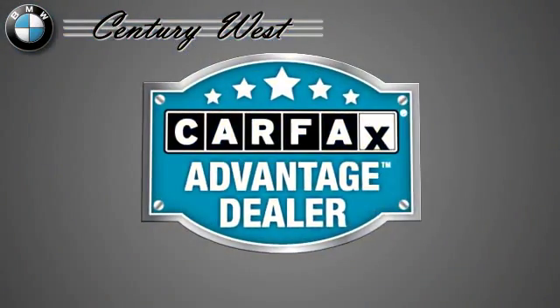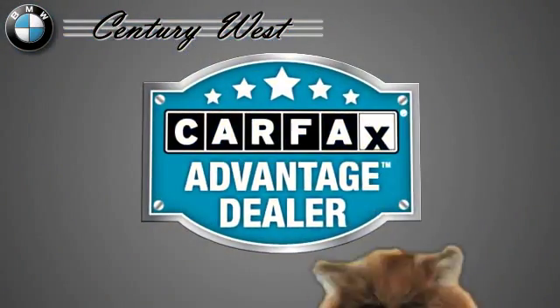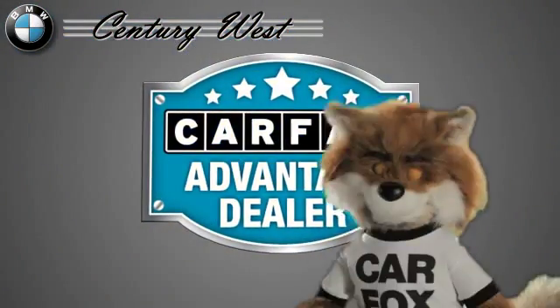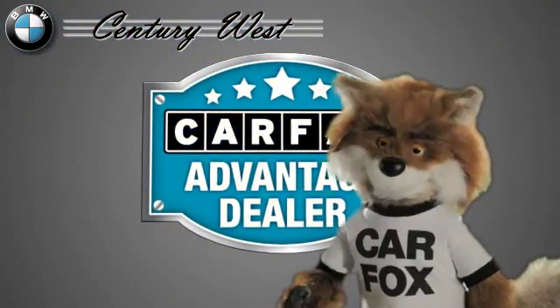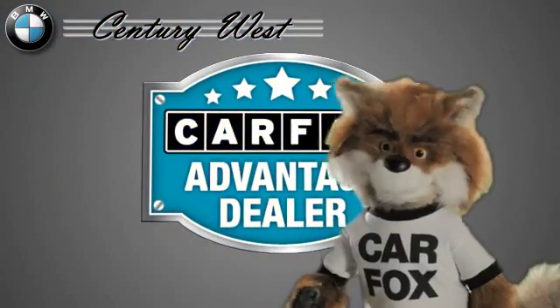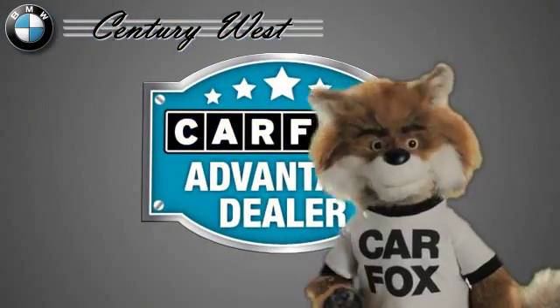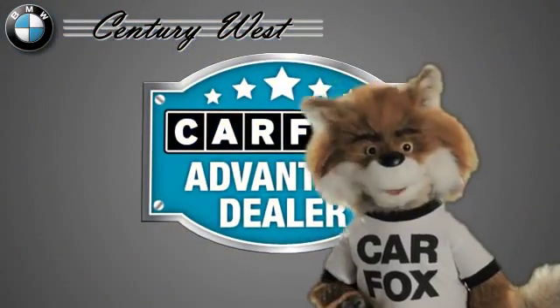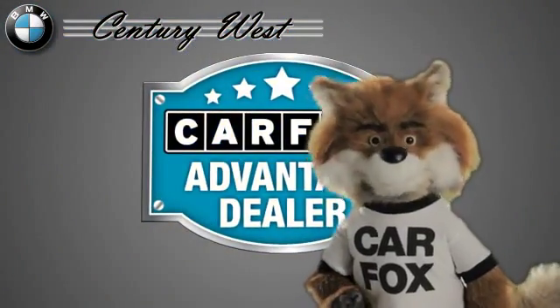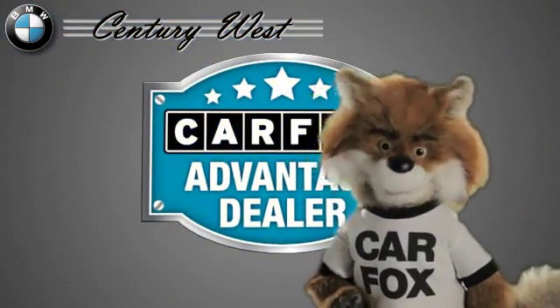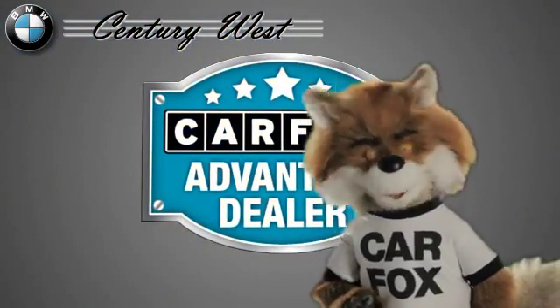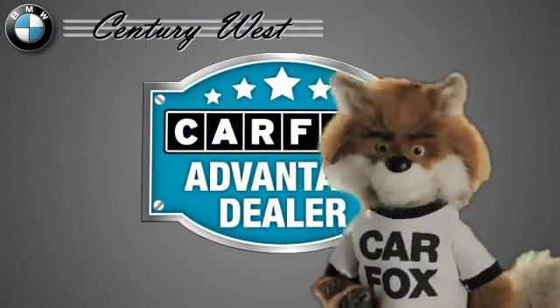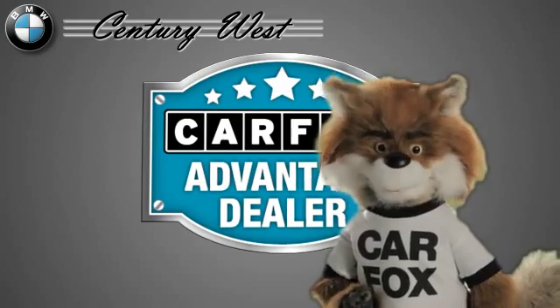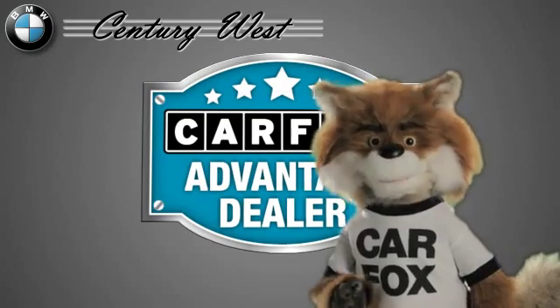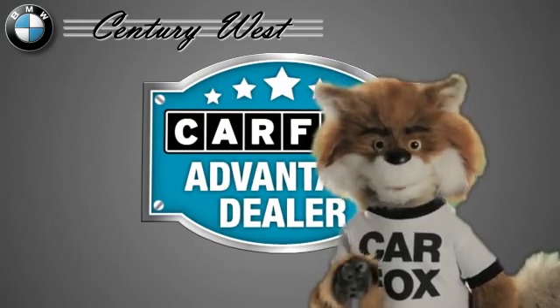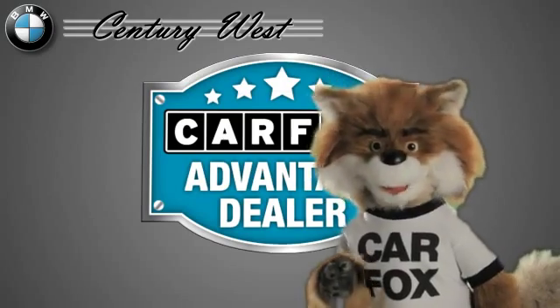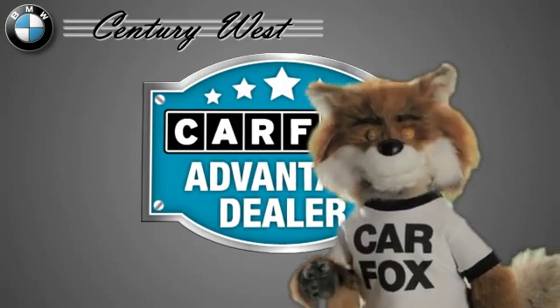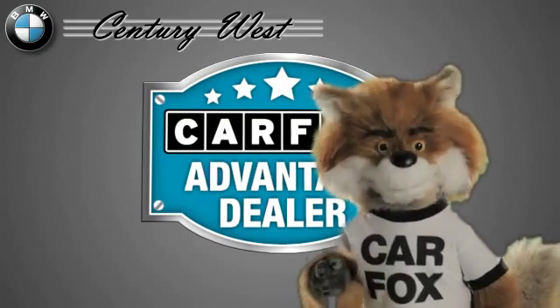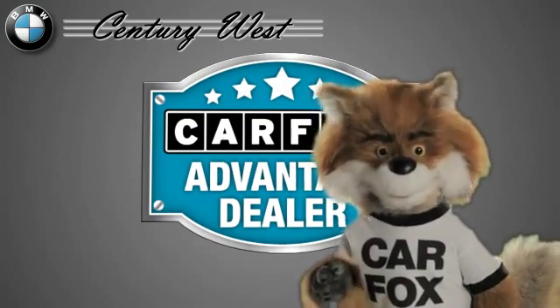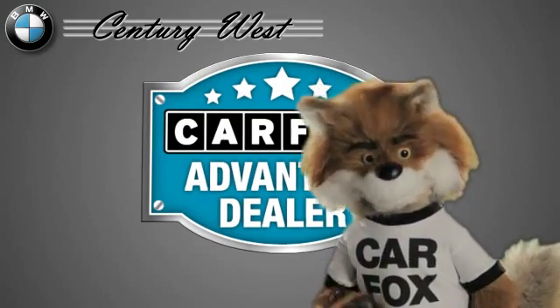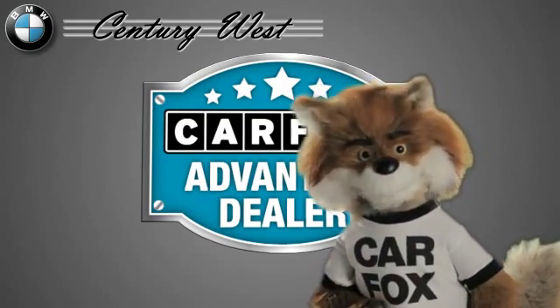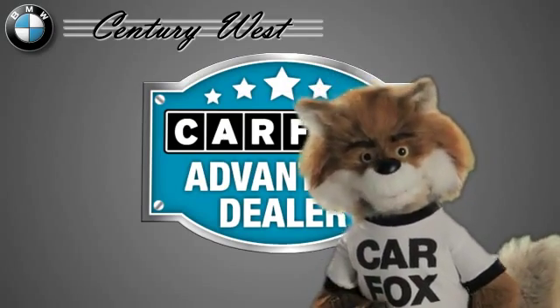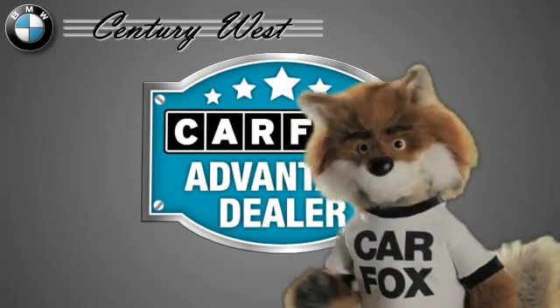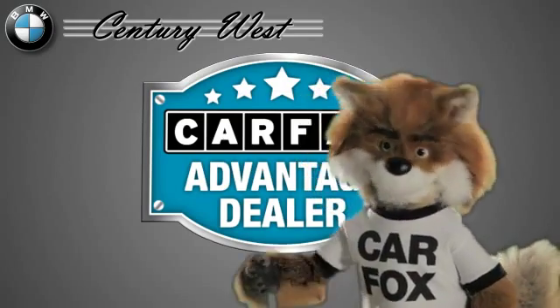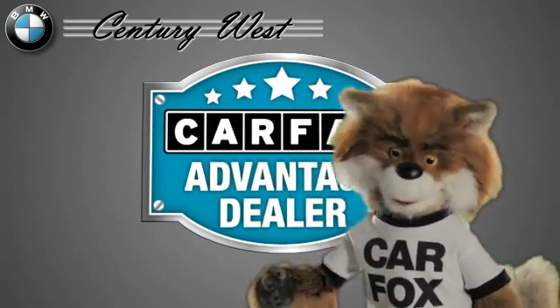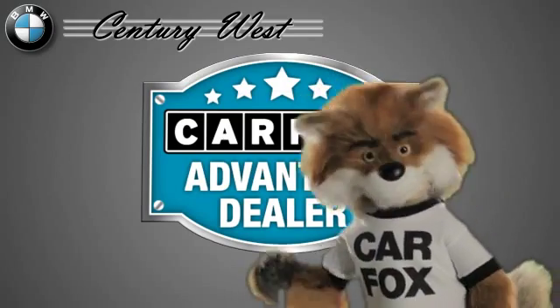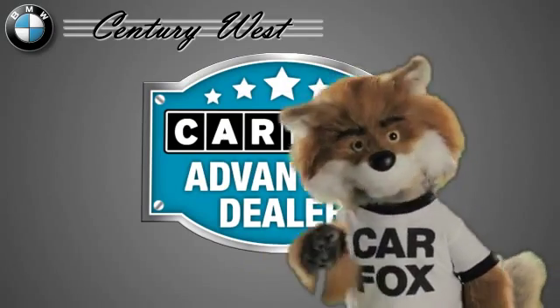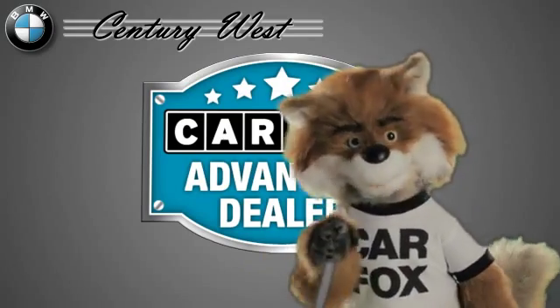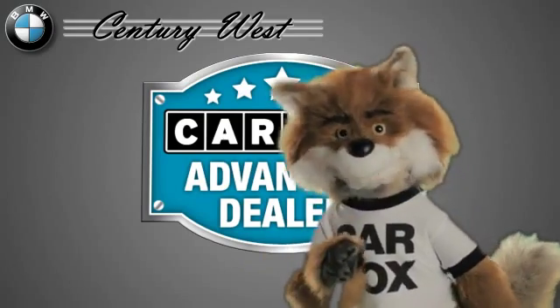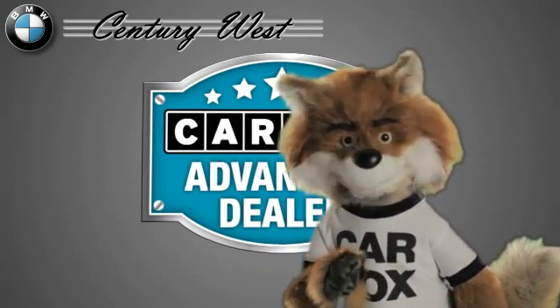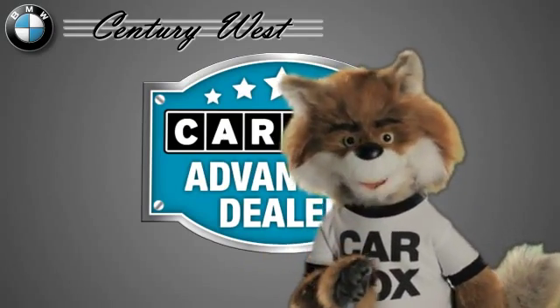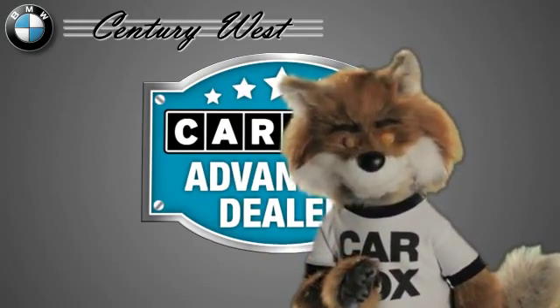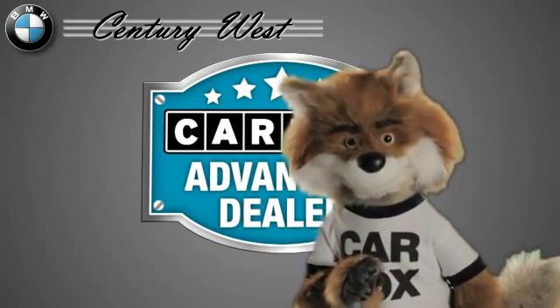Just say show me the Carfax at Century West BMW, a Carfax Advantage dealer.